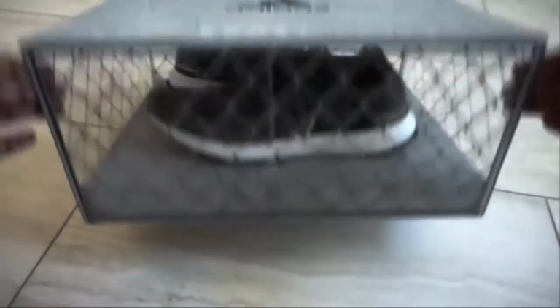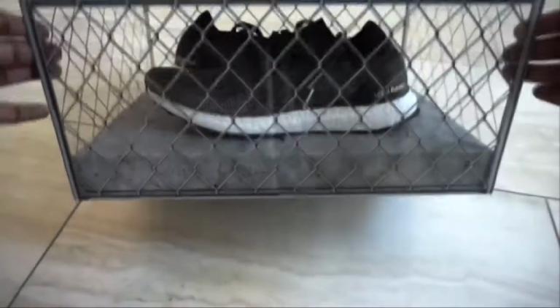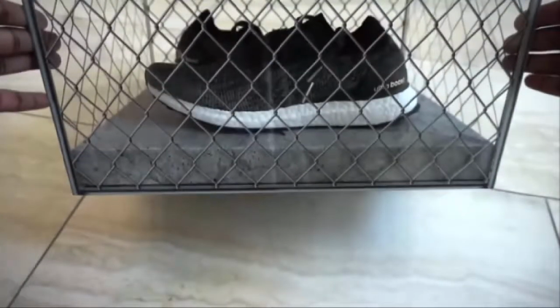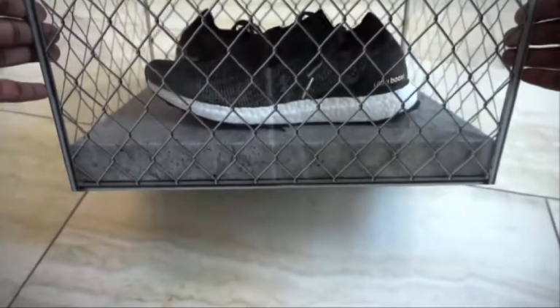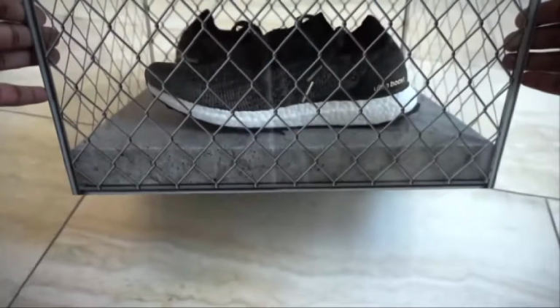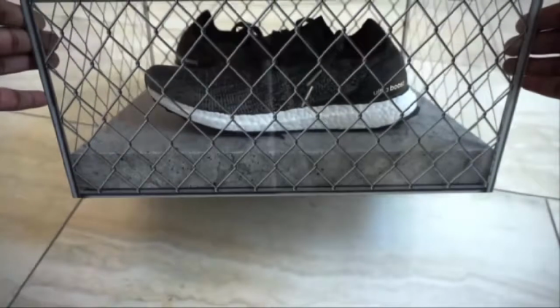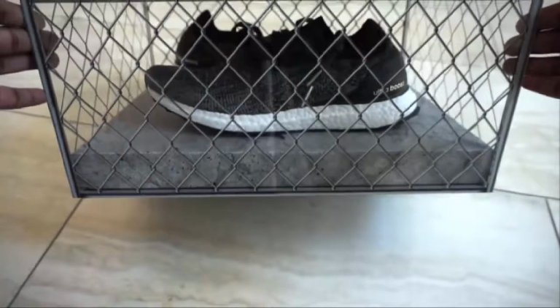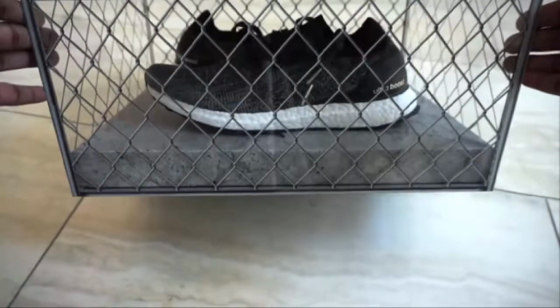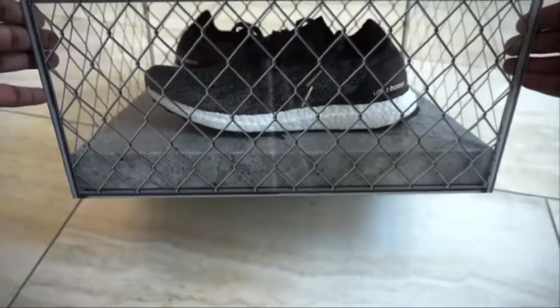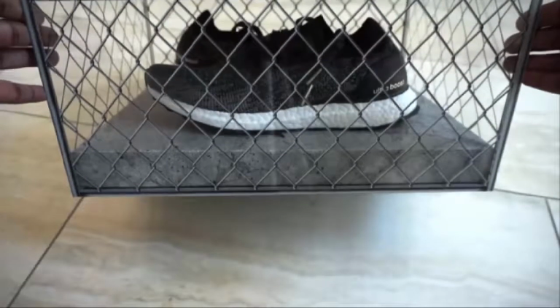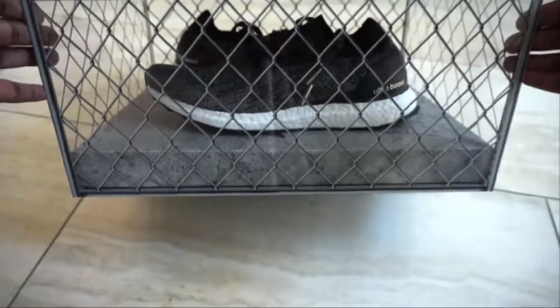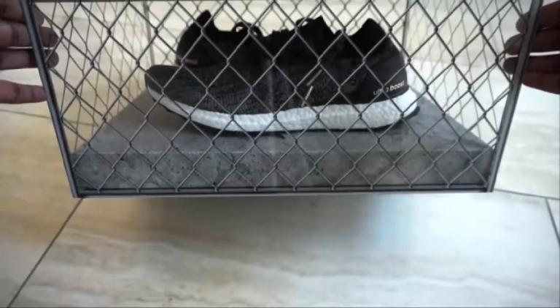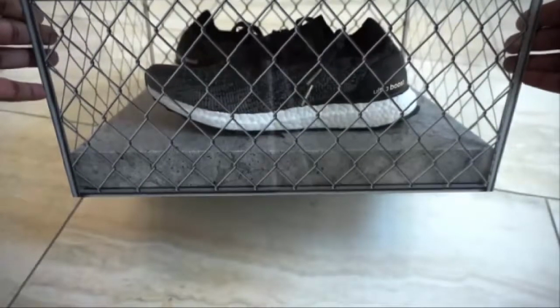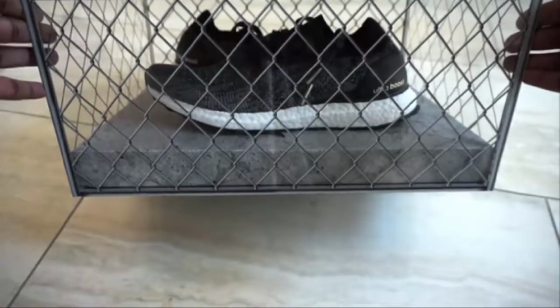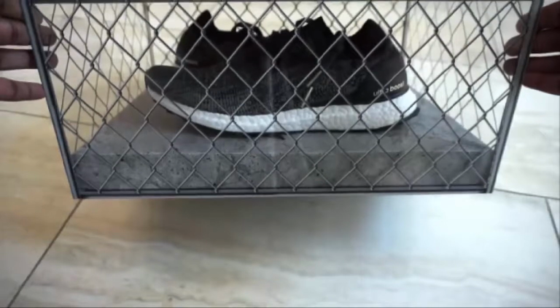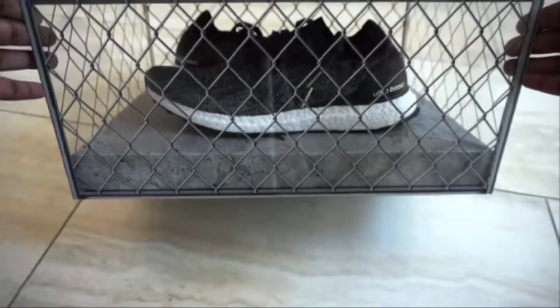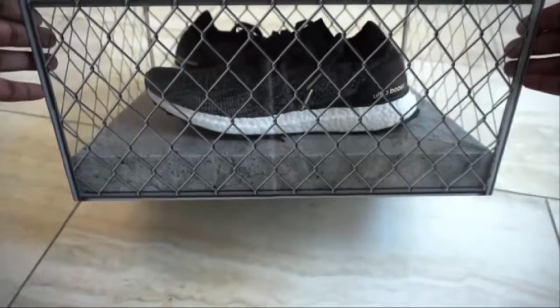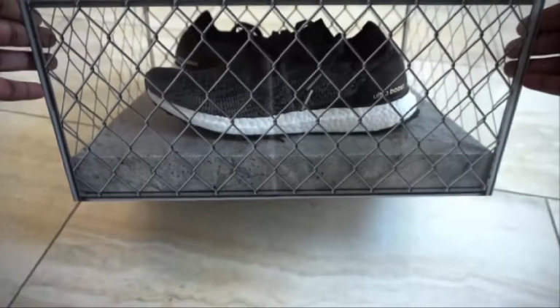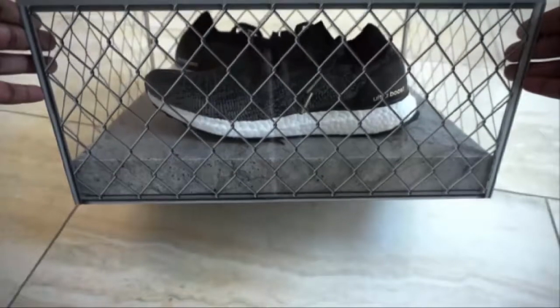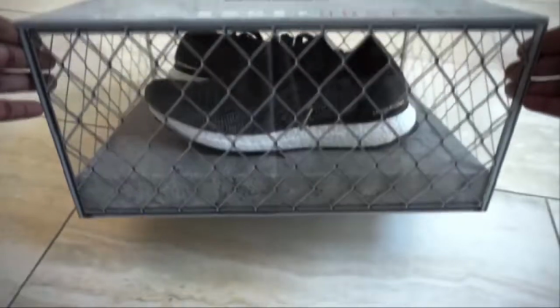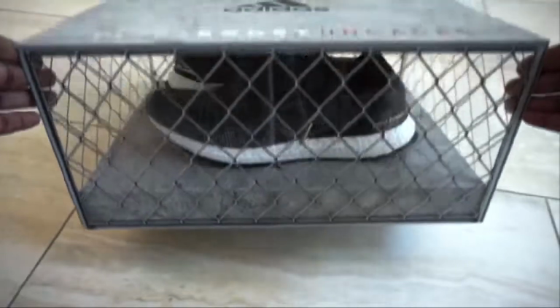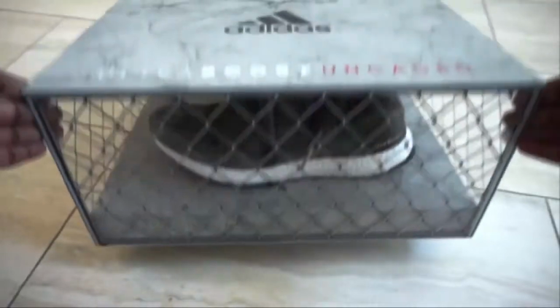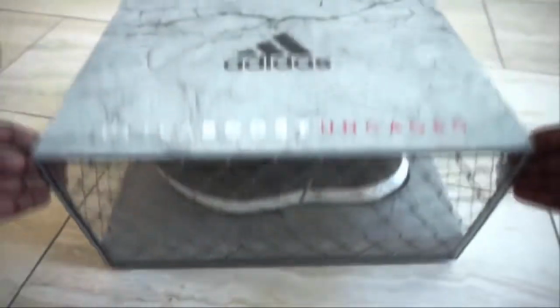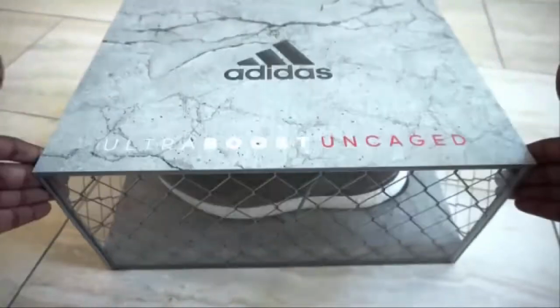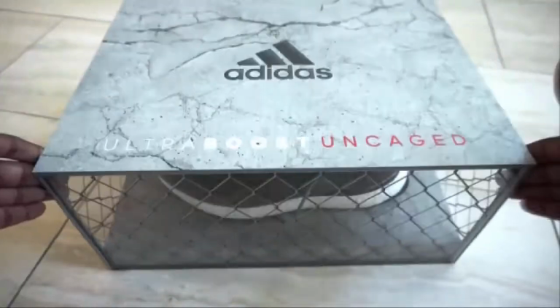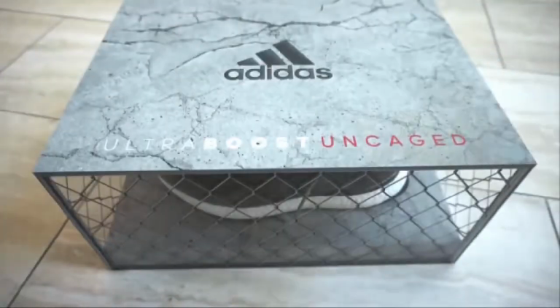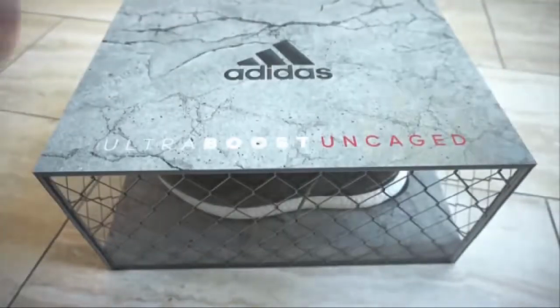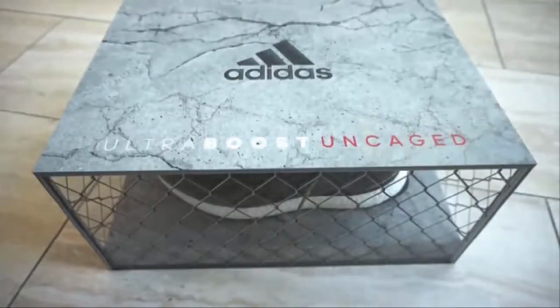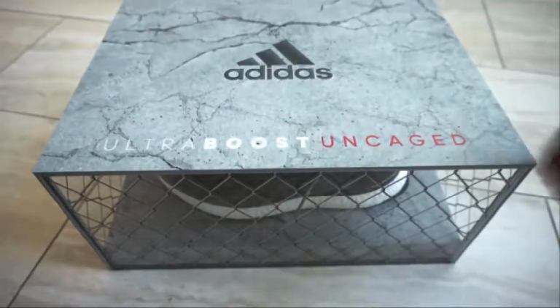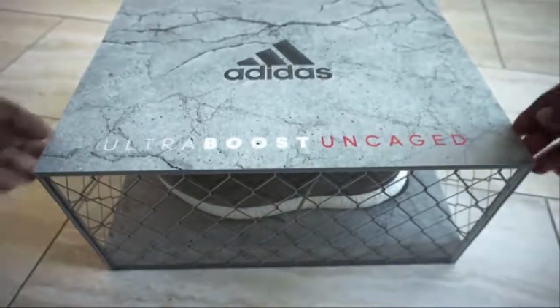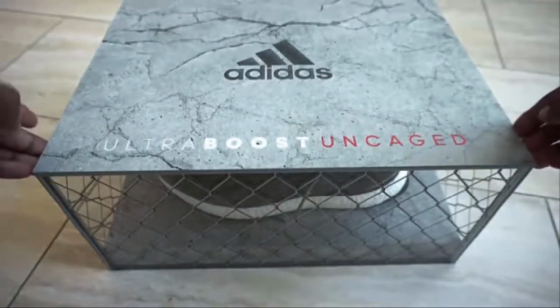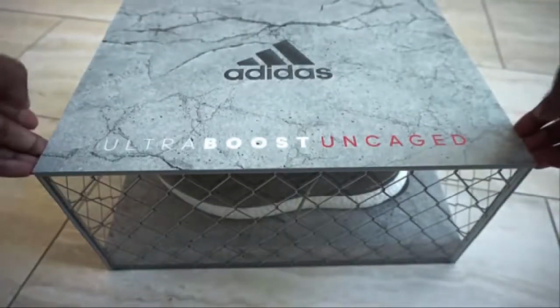As you can see, the shoes are currently caged, but it's time to uncage these bad boys.